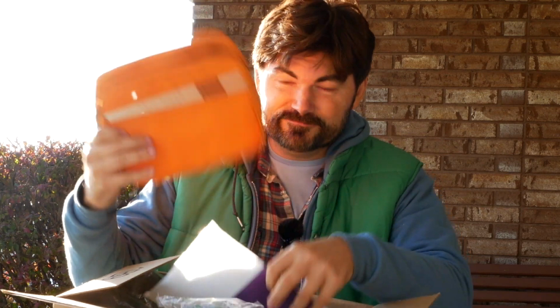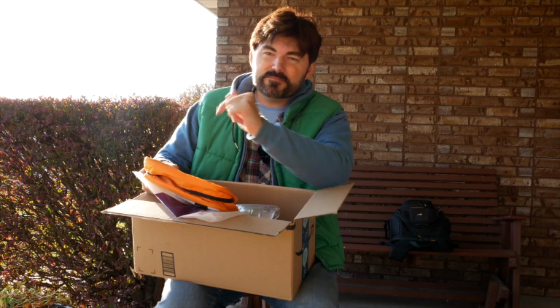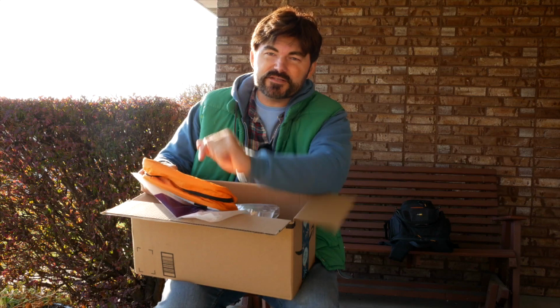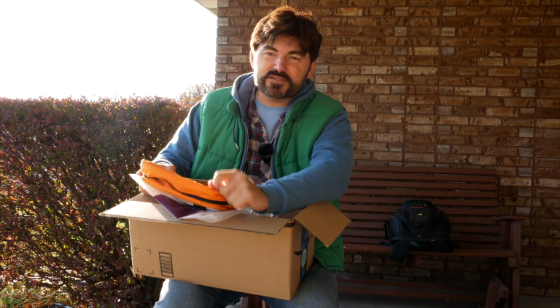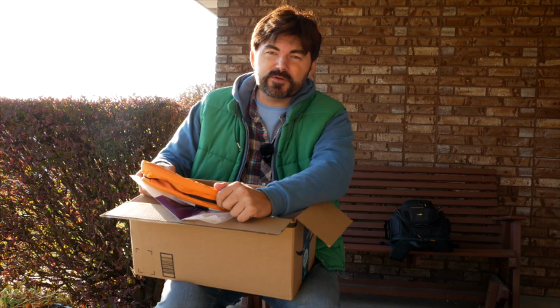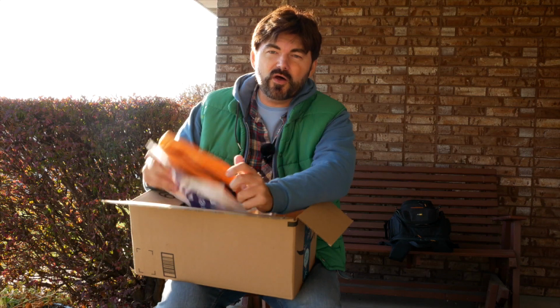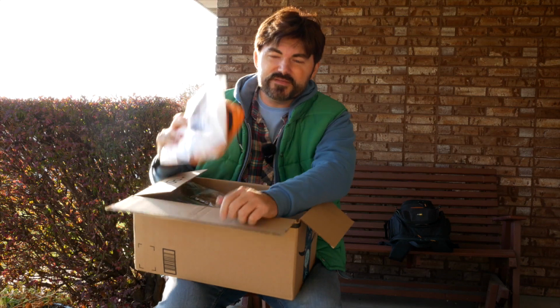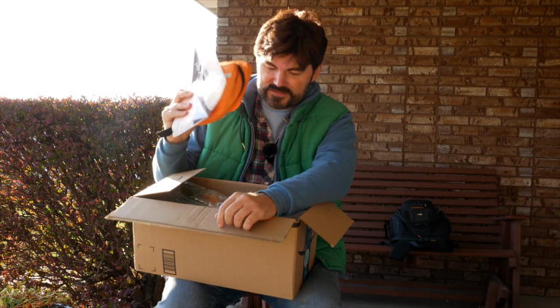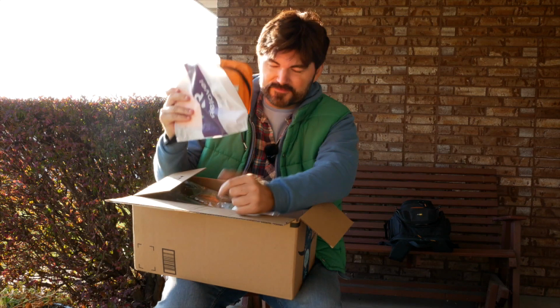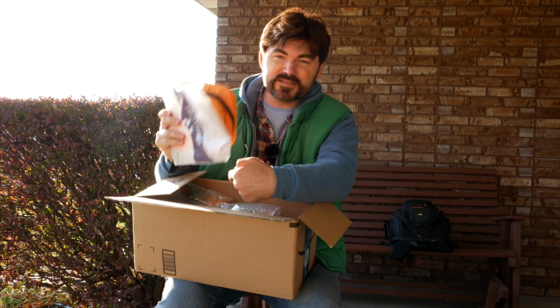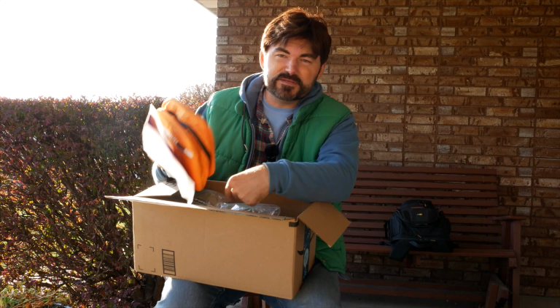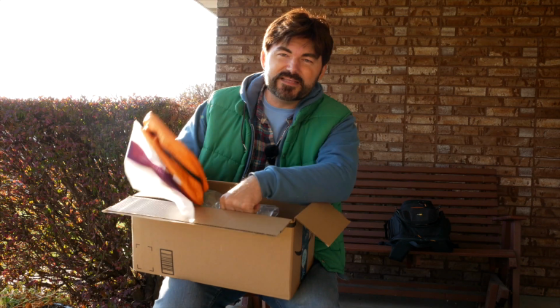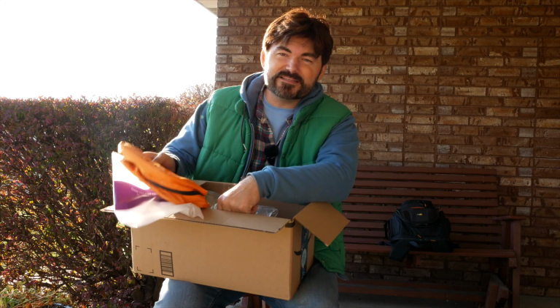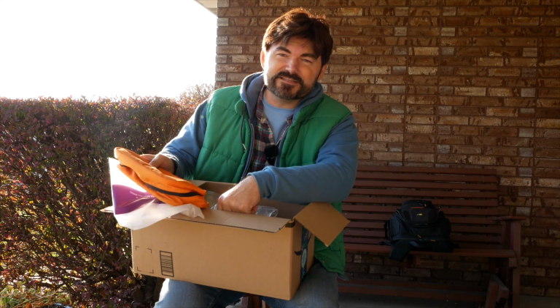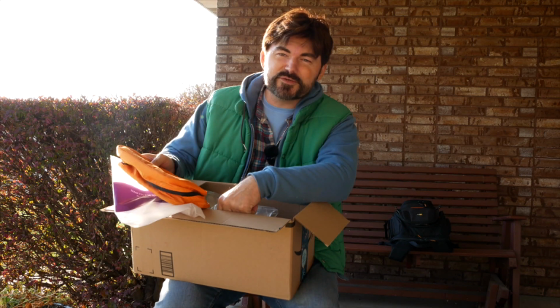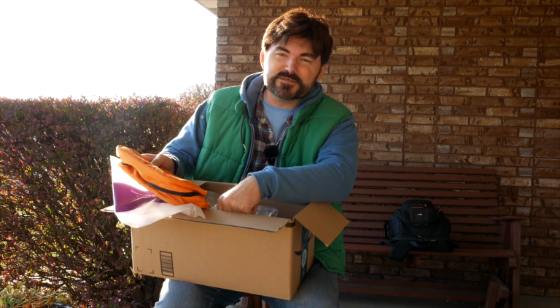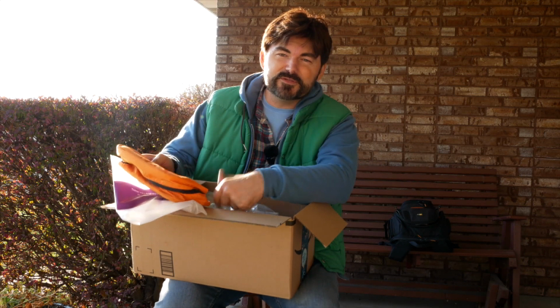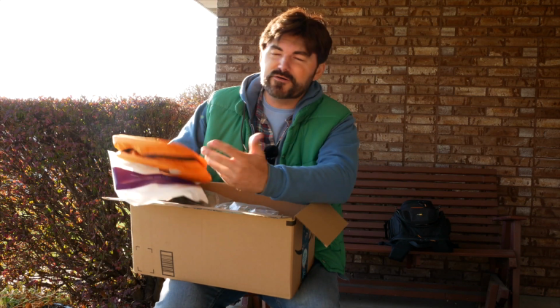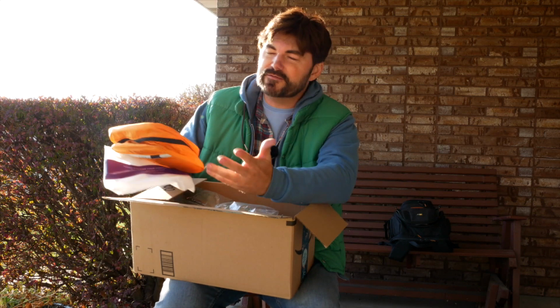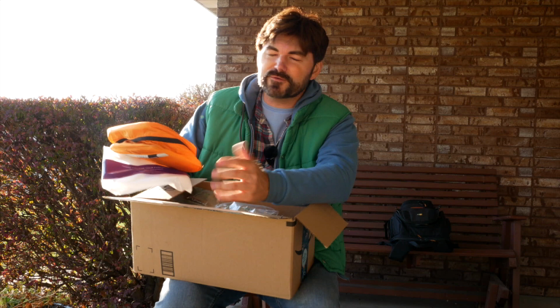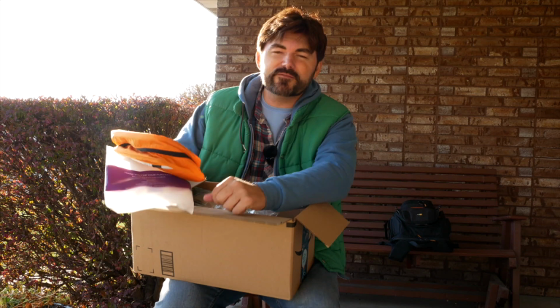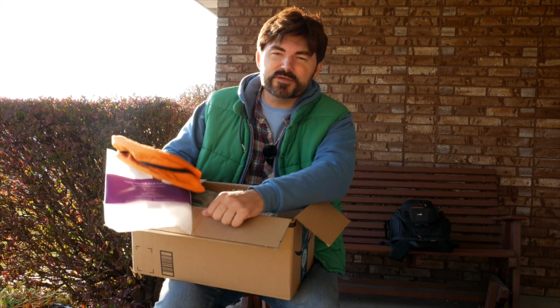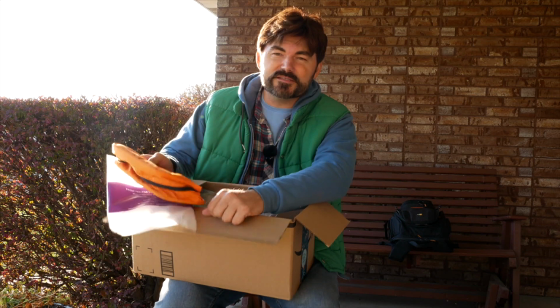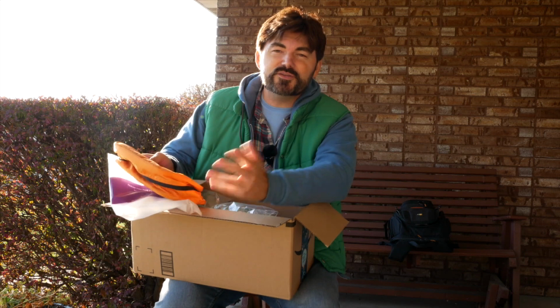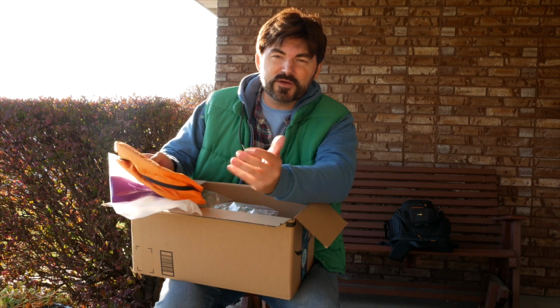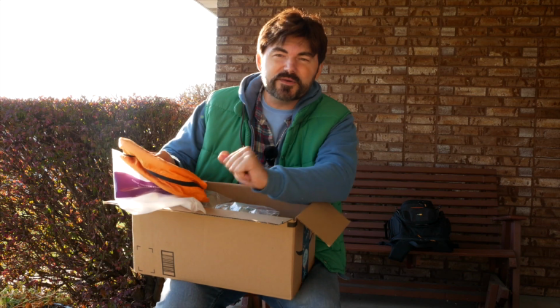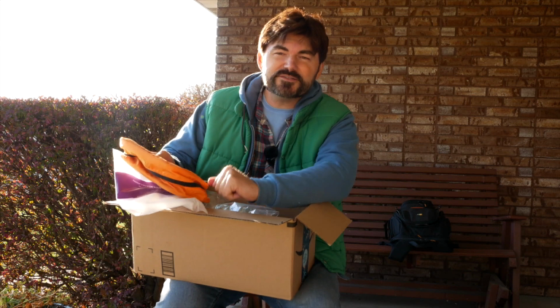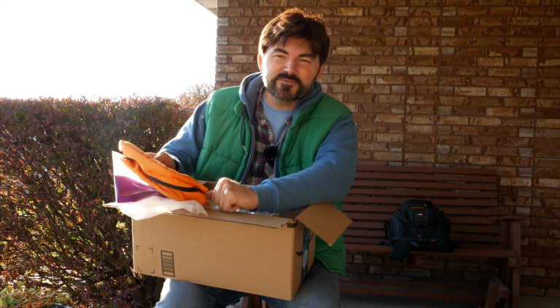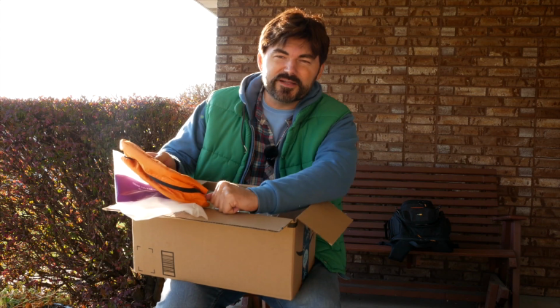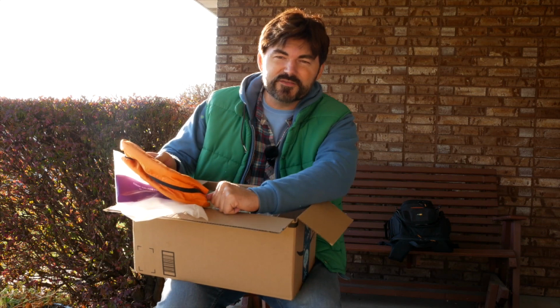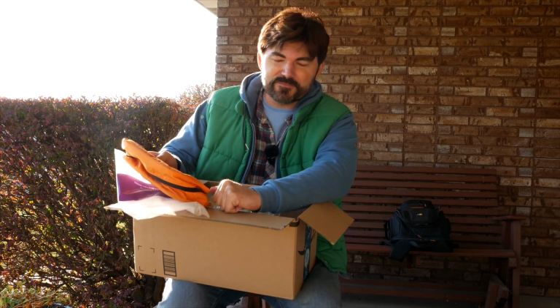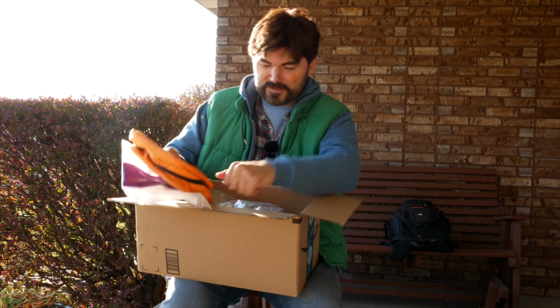All this stuff is gonna be linked in the description below if for whatever reason you wanna waste your money on something.